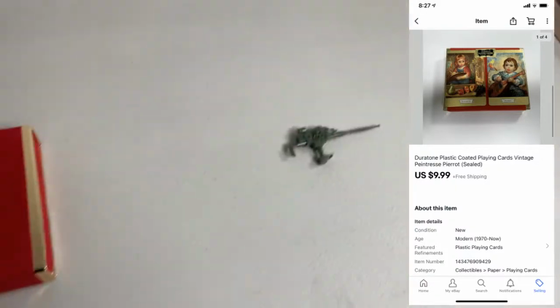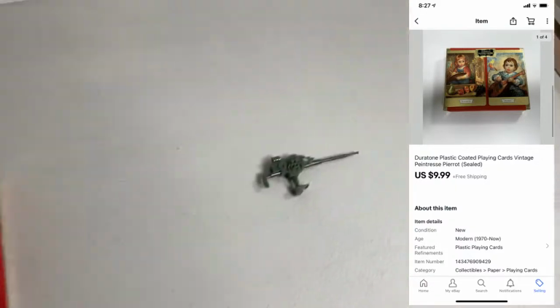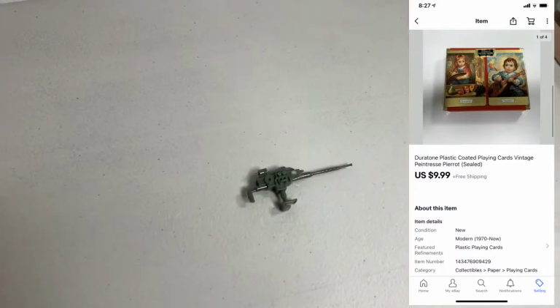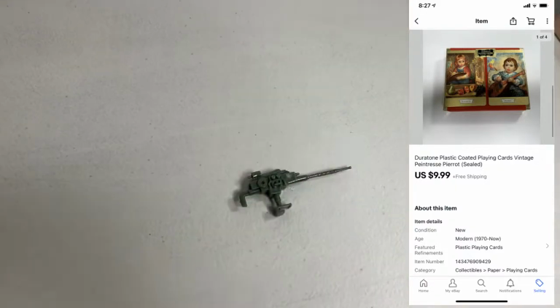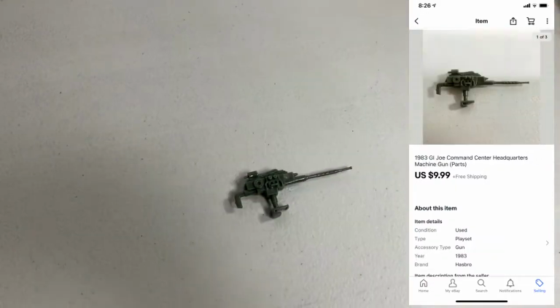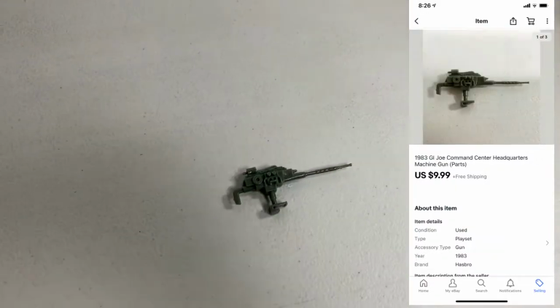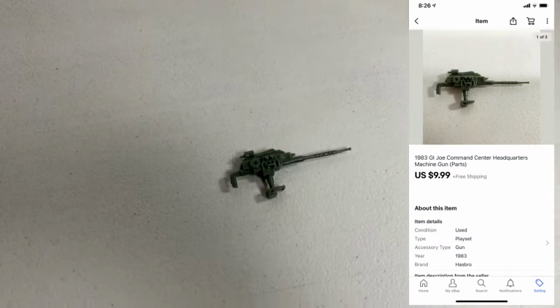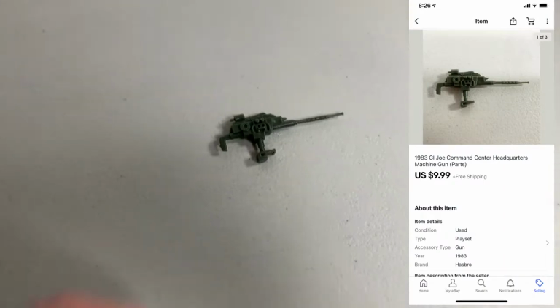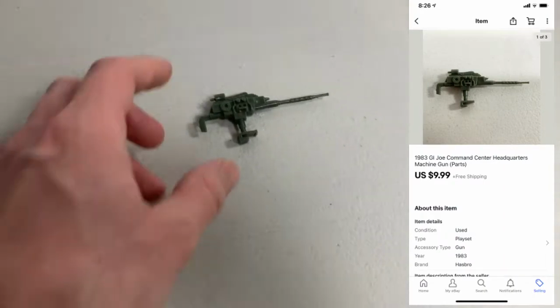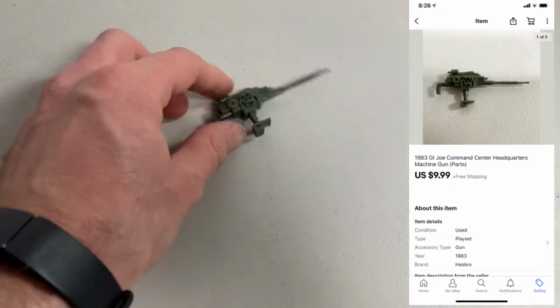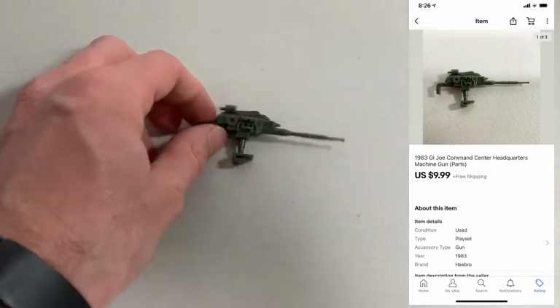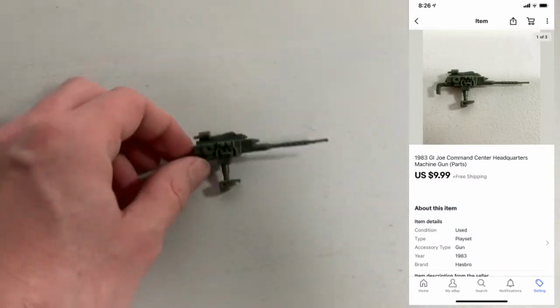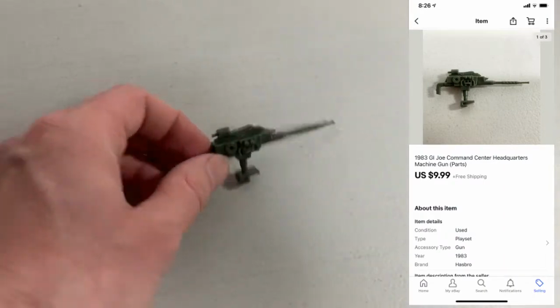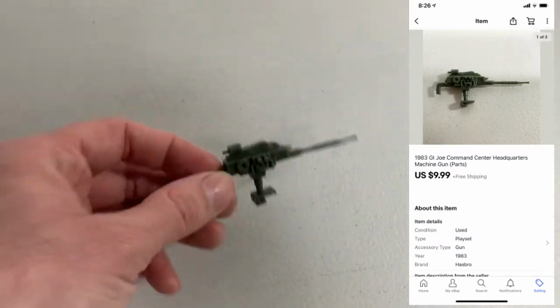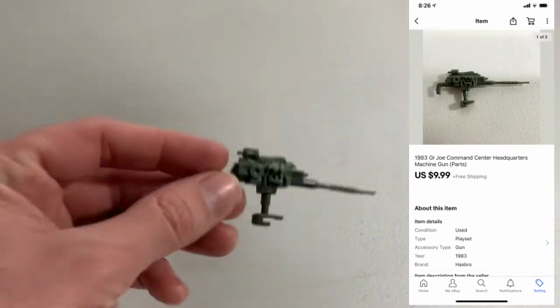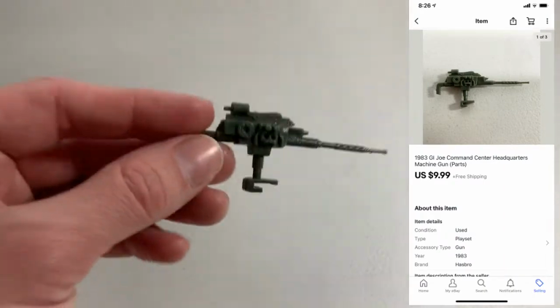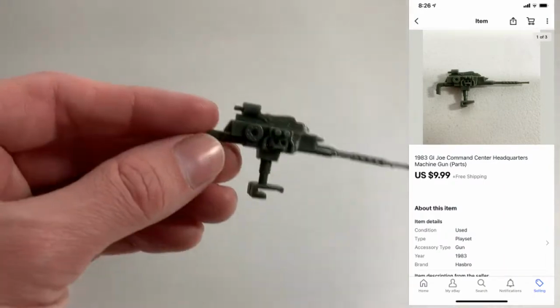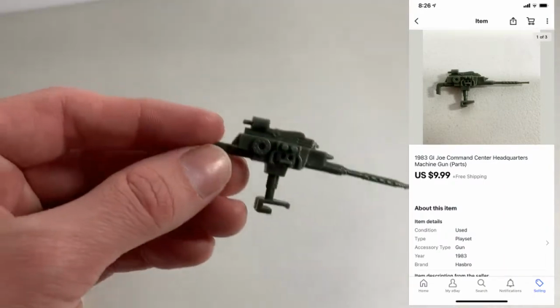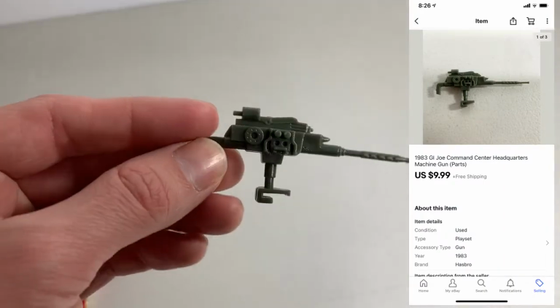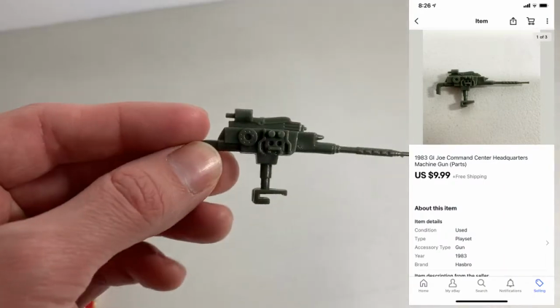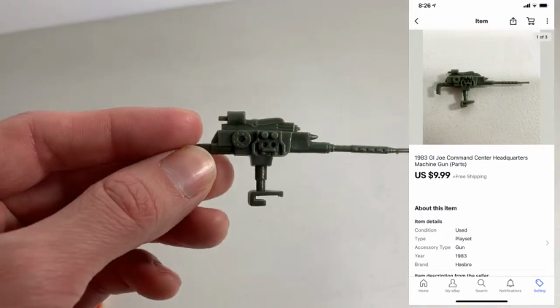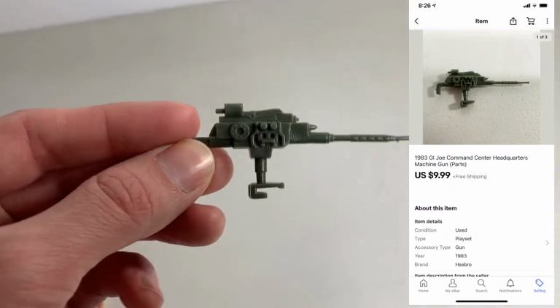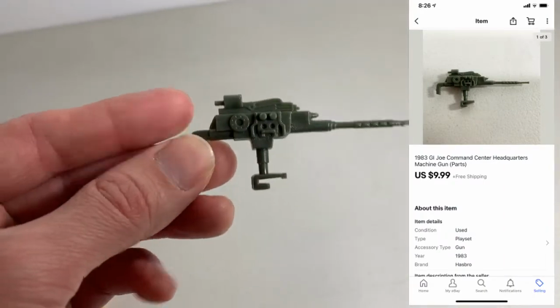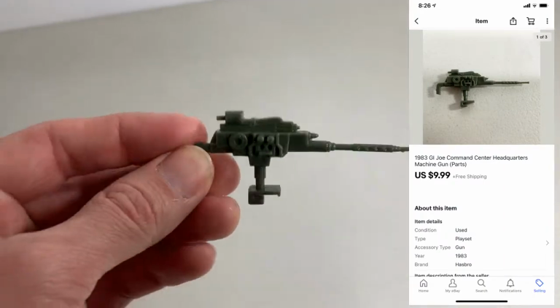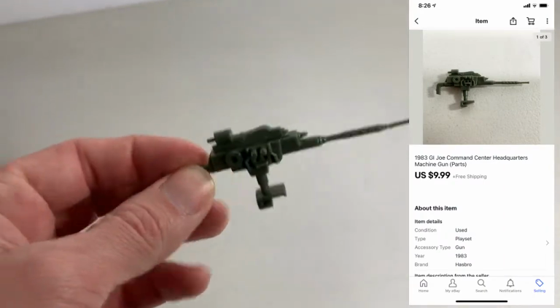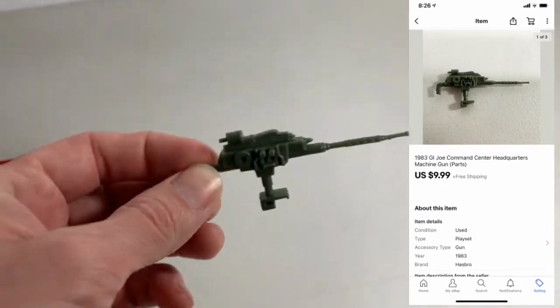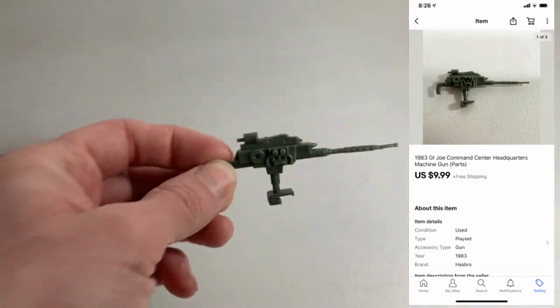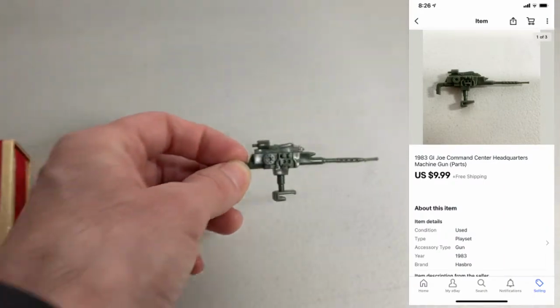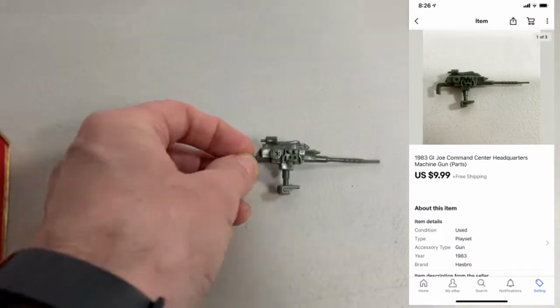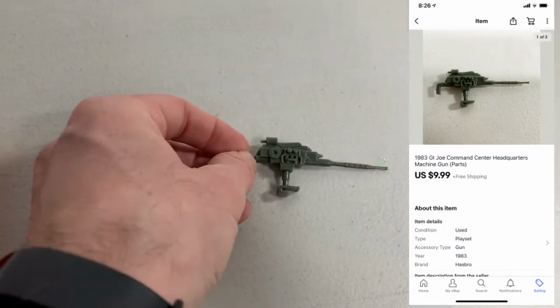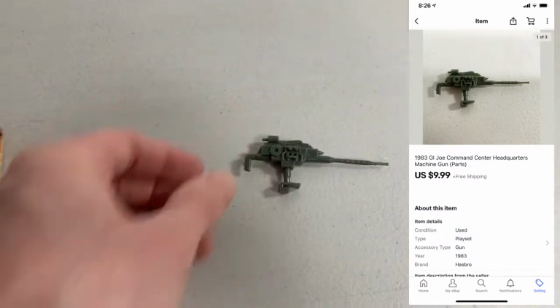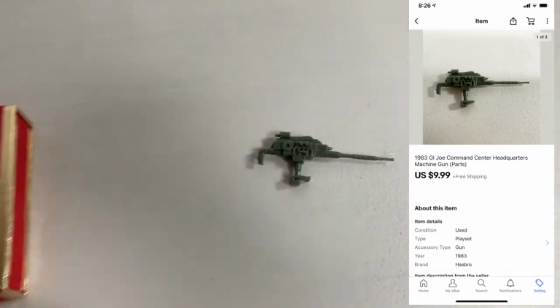And then last up for the day, I sold one of these GI Joe playset parts. This tiny little gun ended up selling for $9.99.